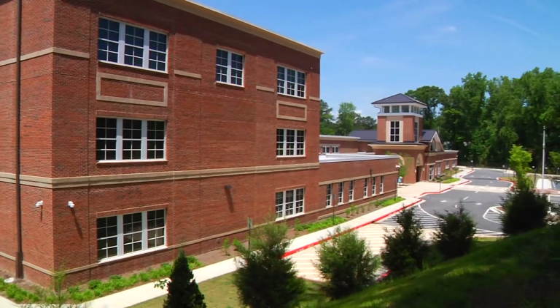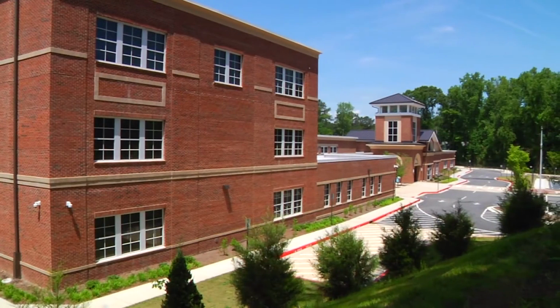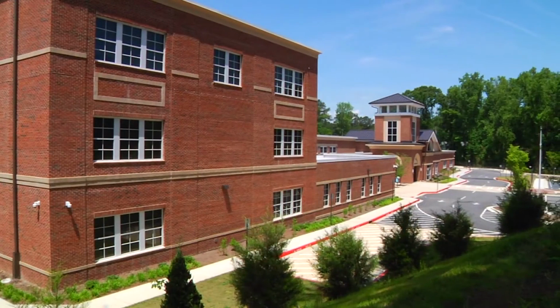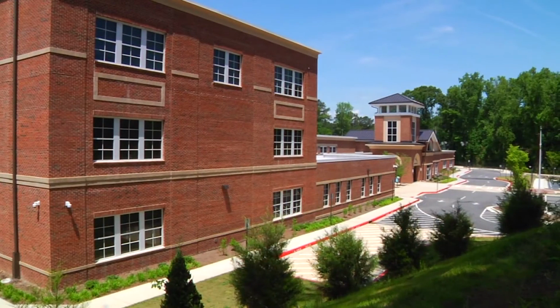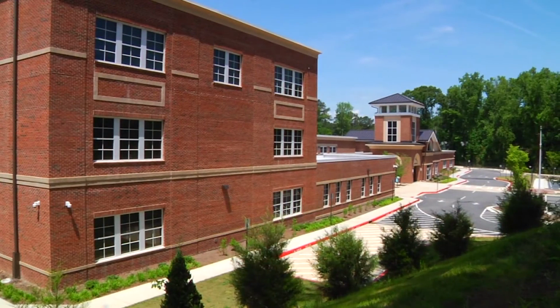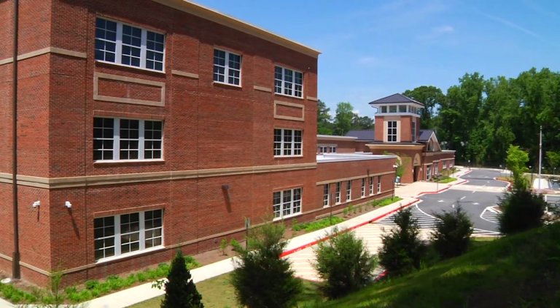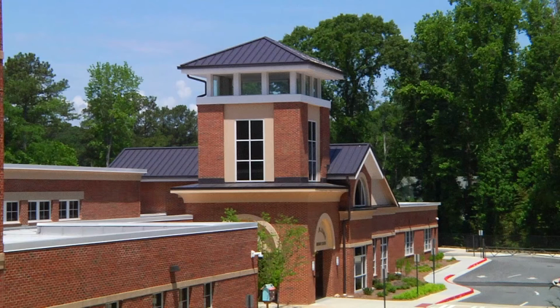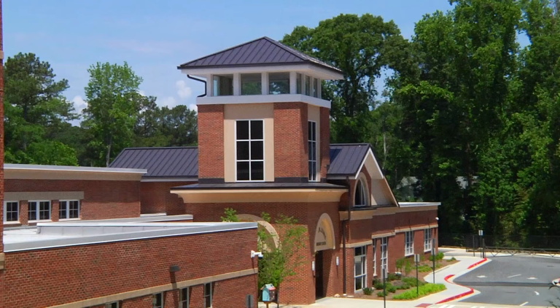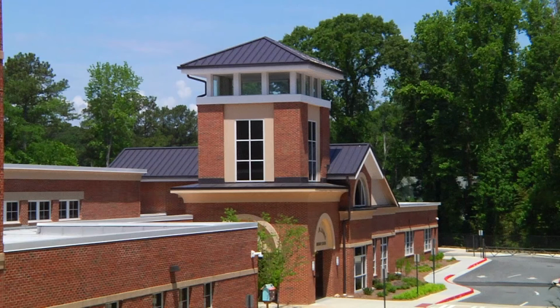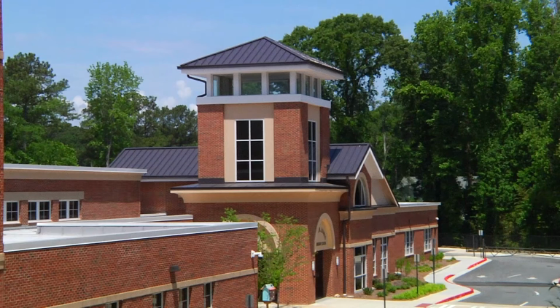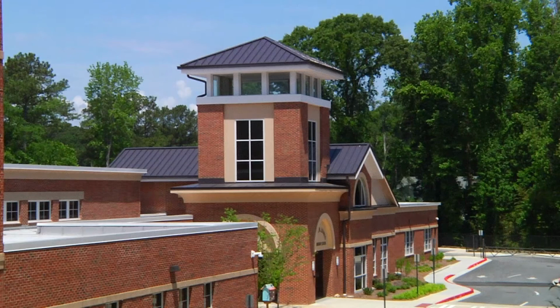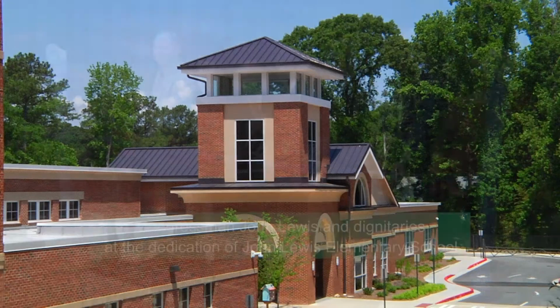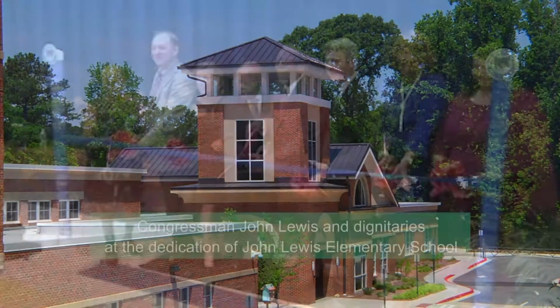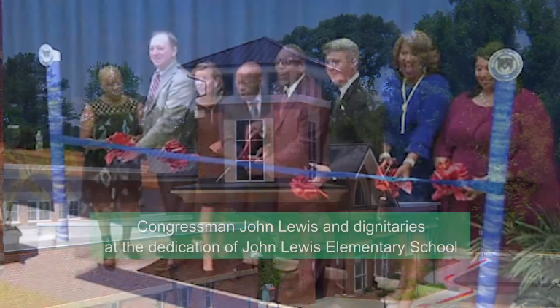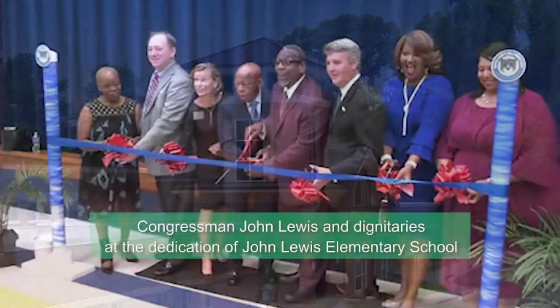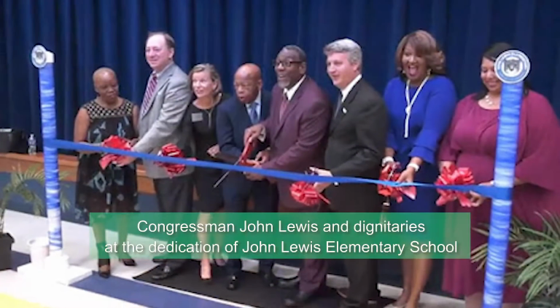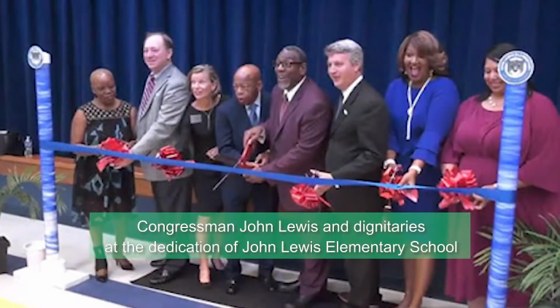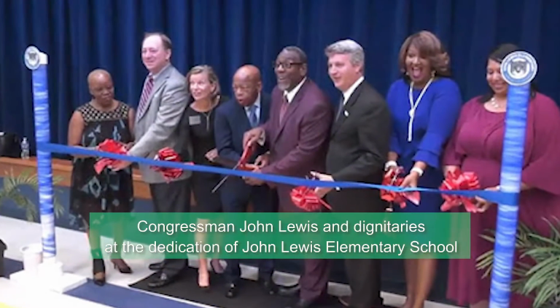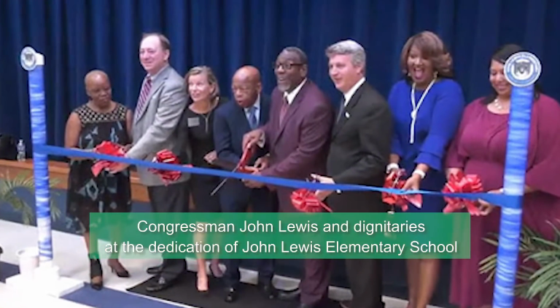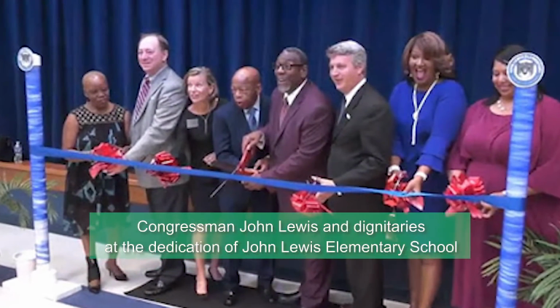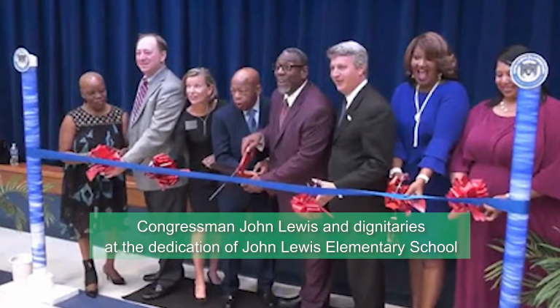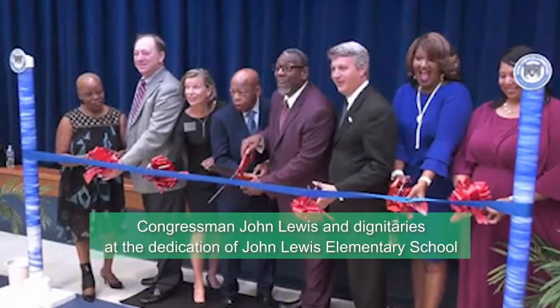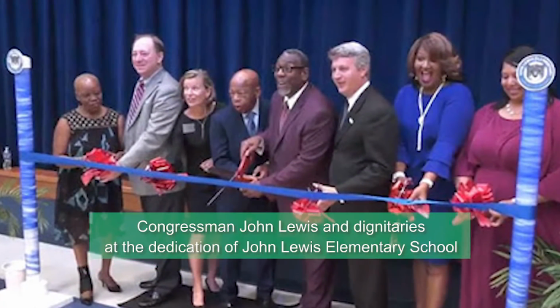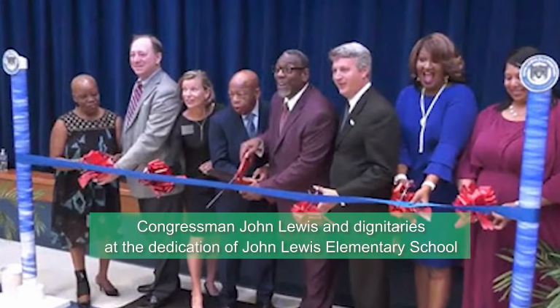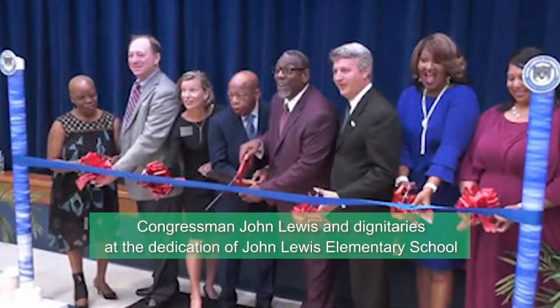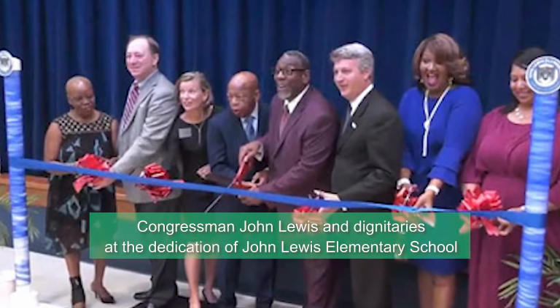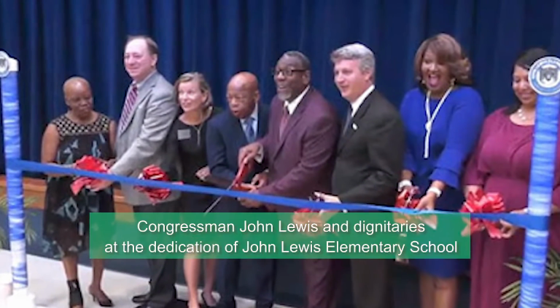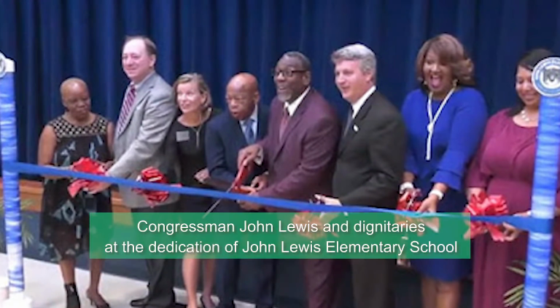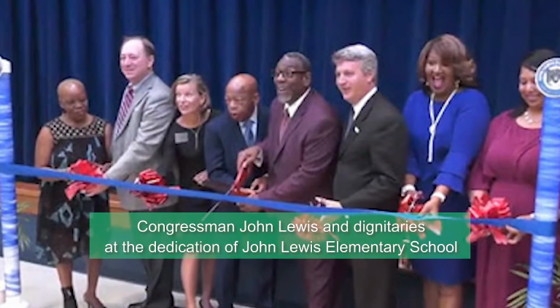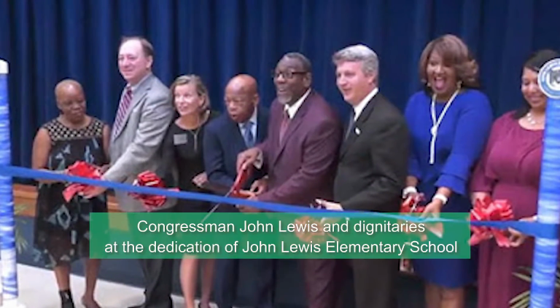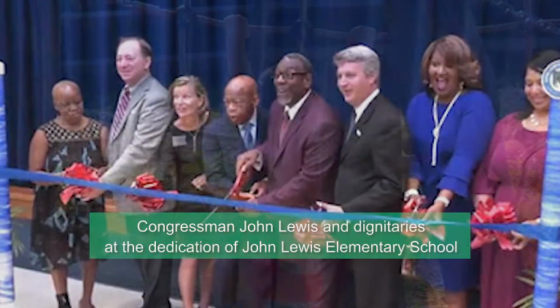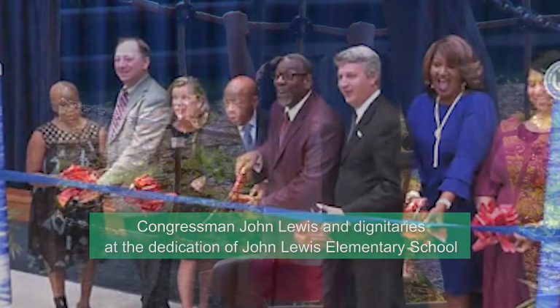Skyland Park is co-located with John Lewis Elementary School, and it's the first school in the country with that name.